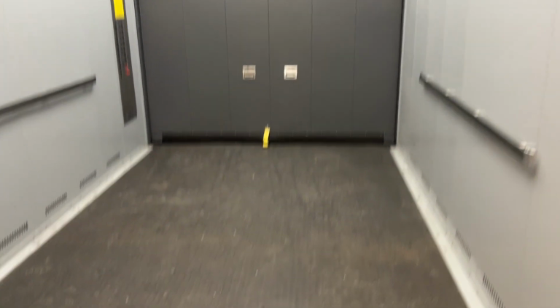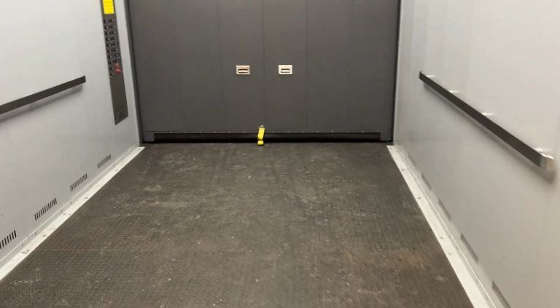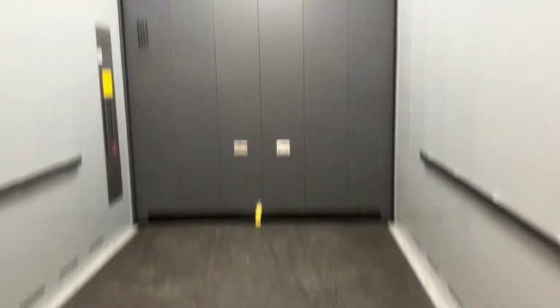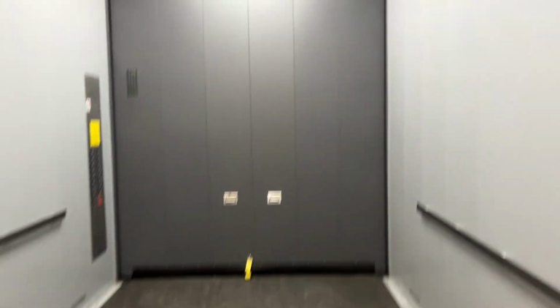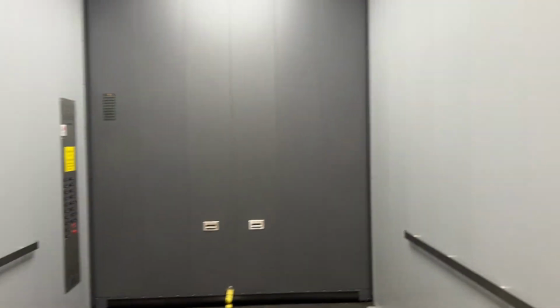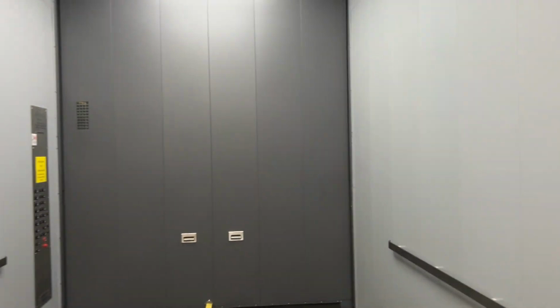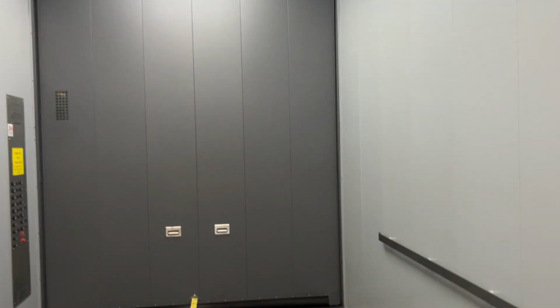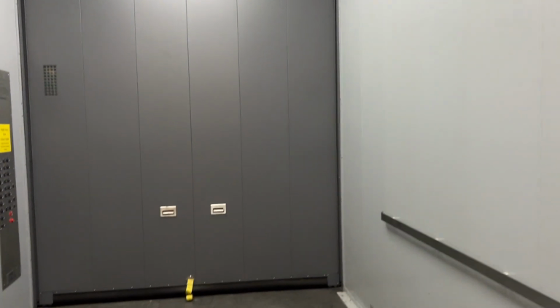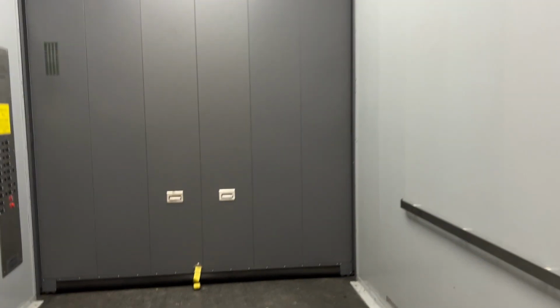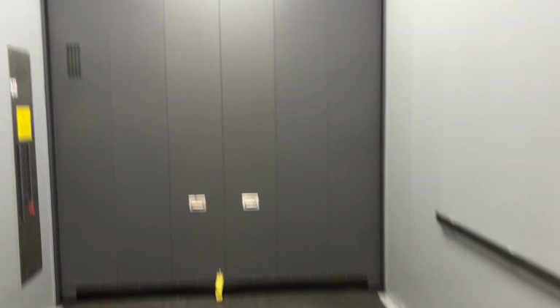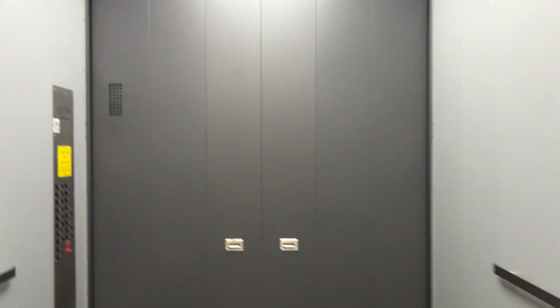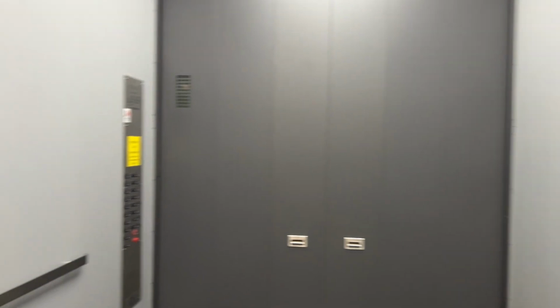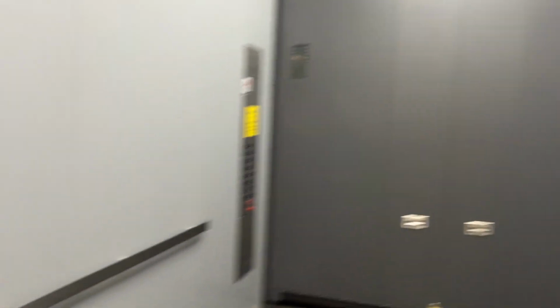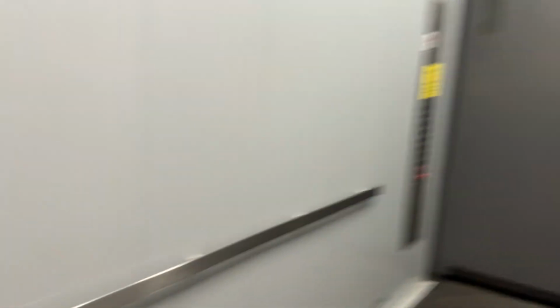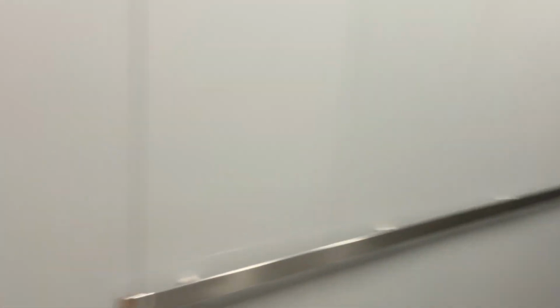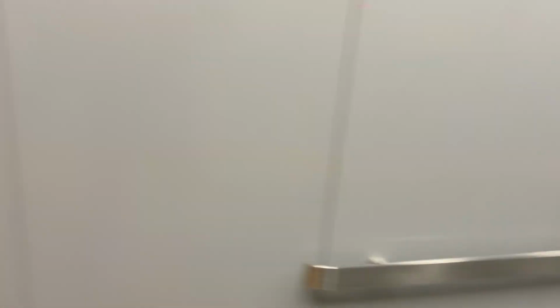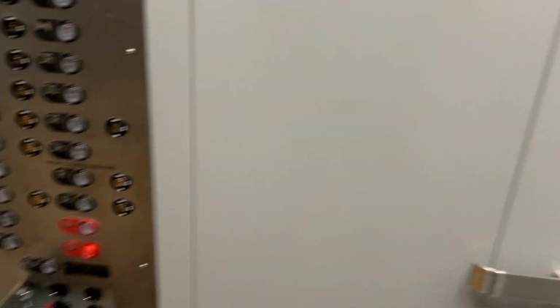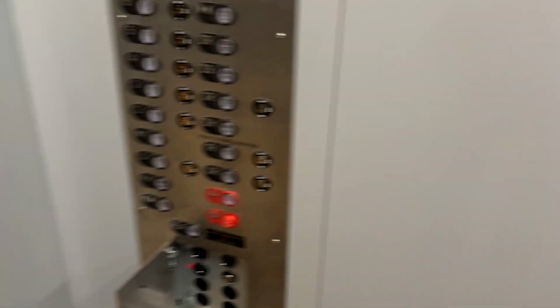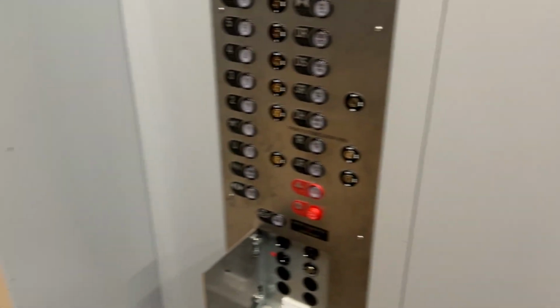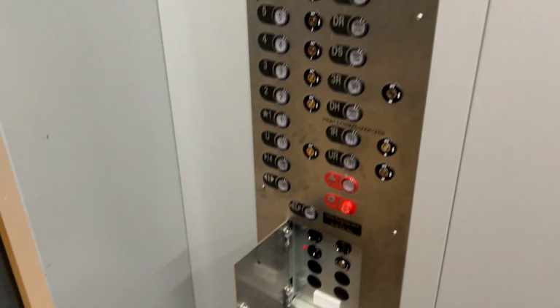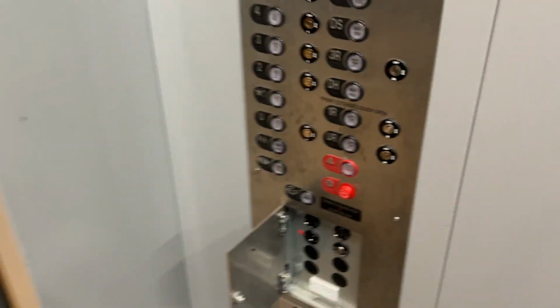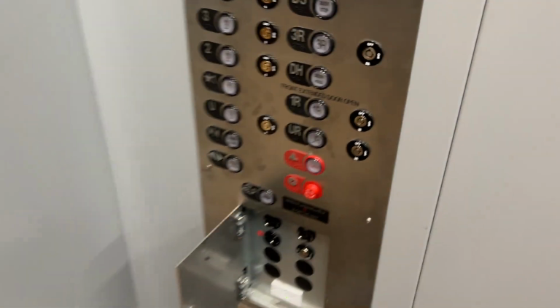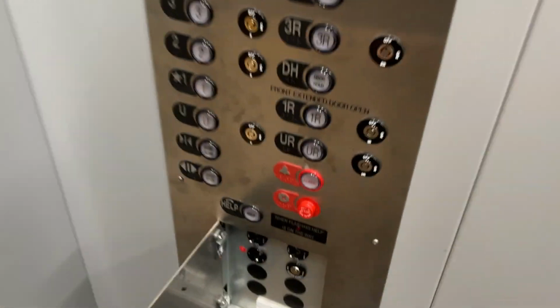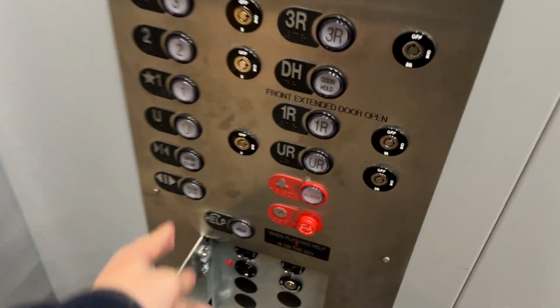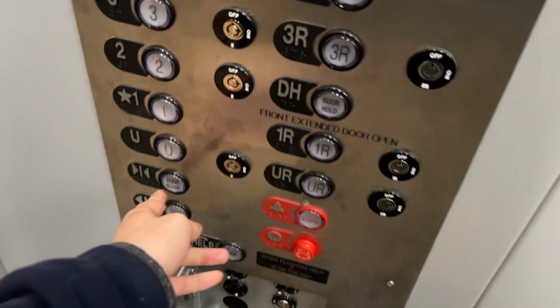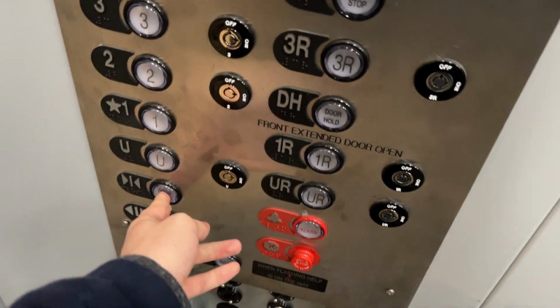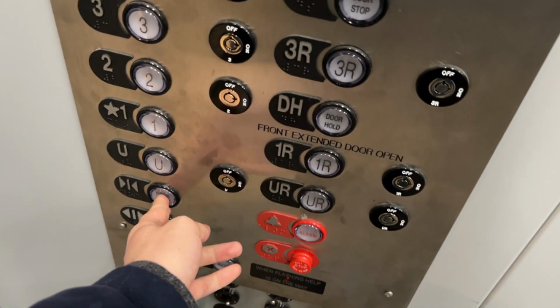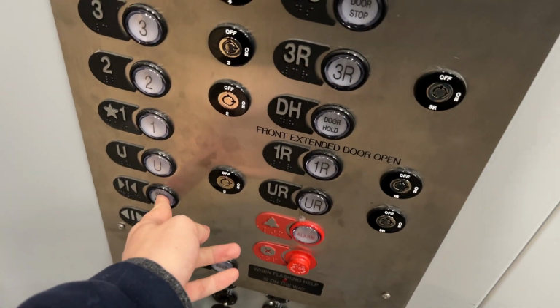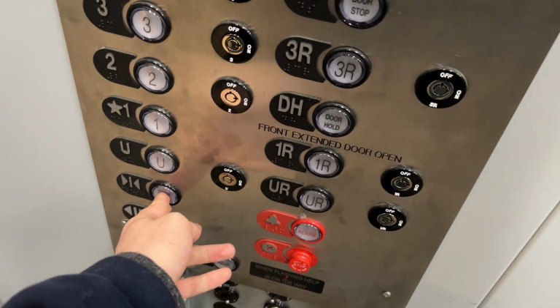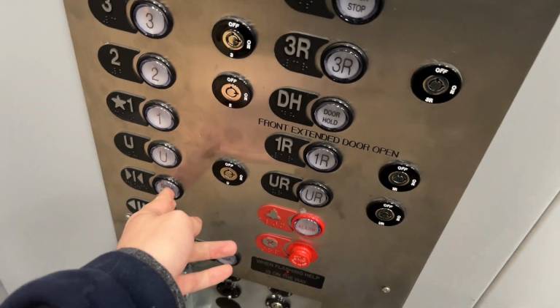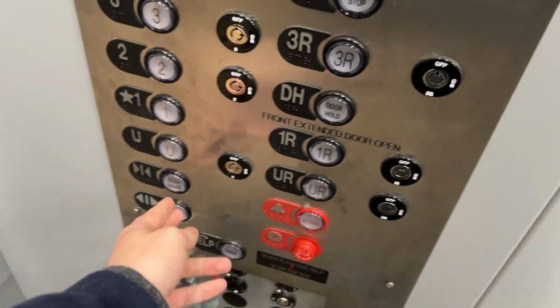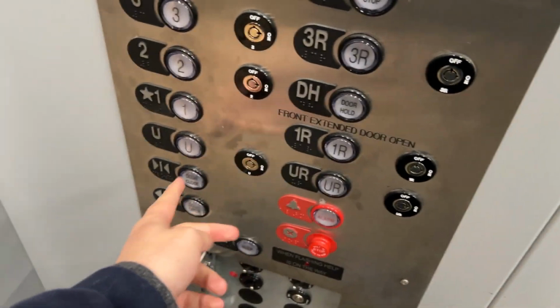They replaced the back door as well. It's not a full height door. It used to only be partial height, if I remember correctly.